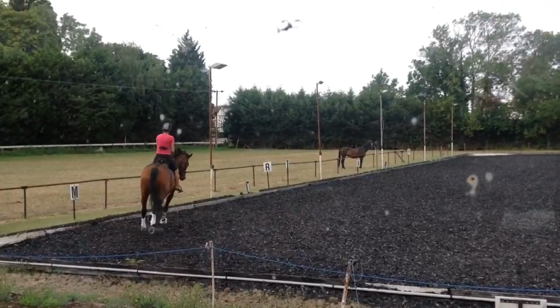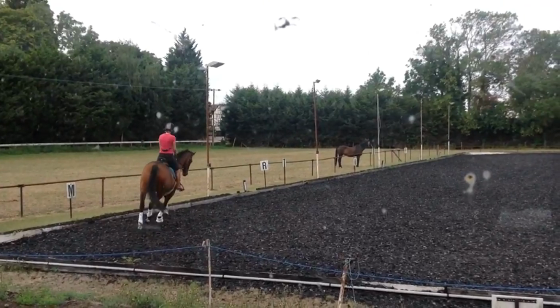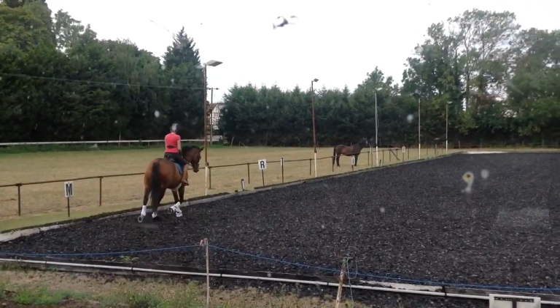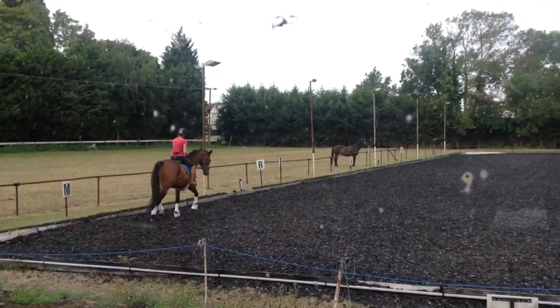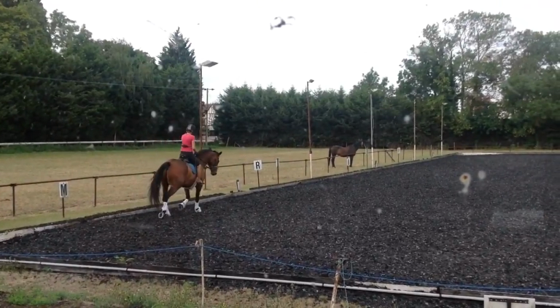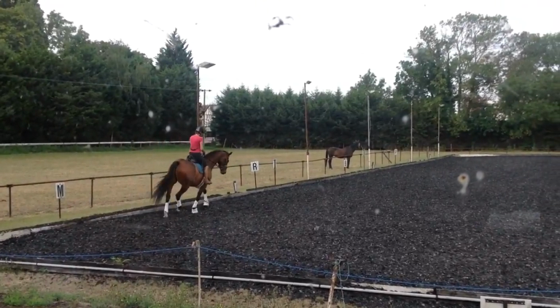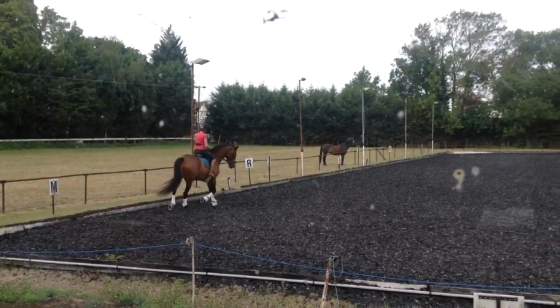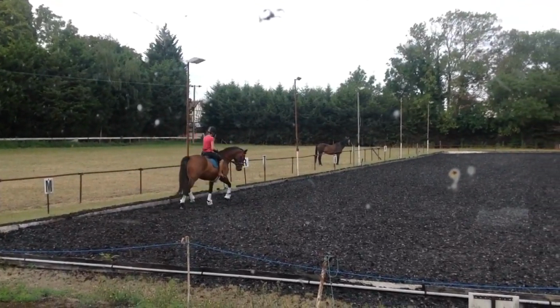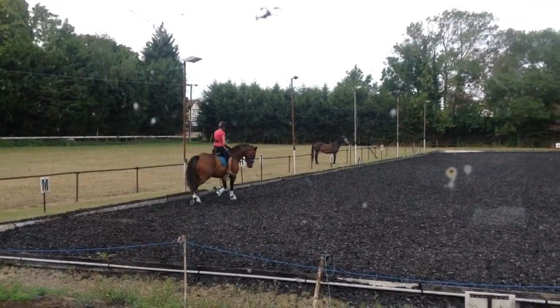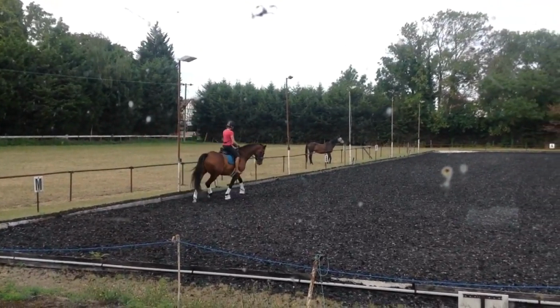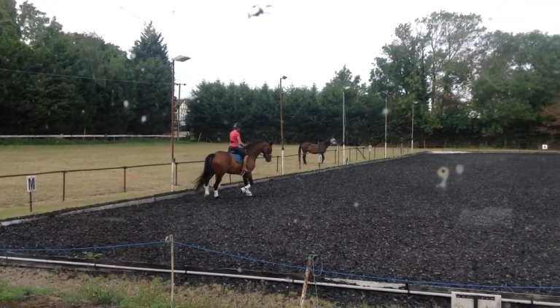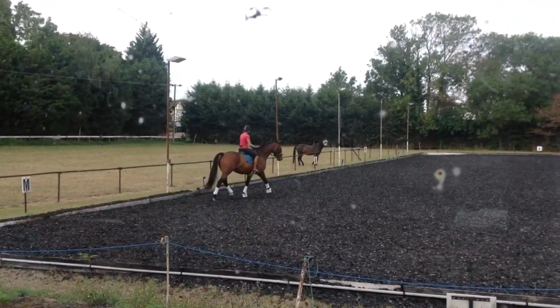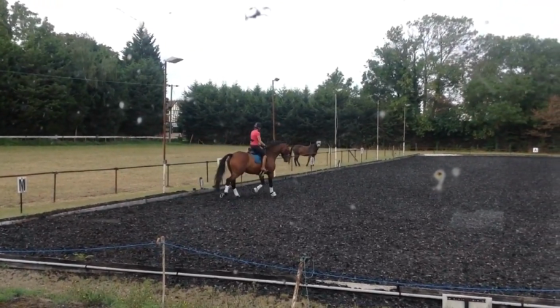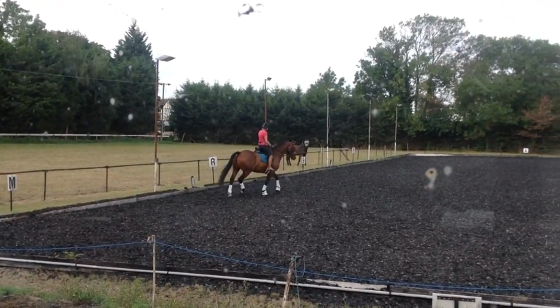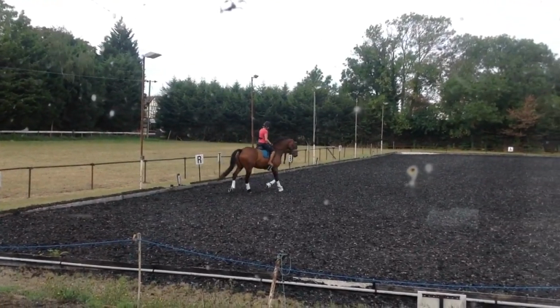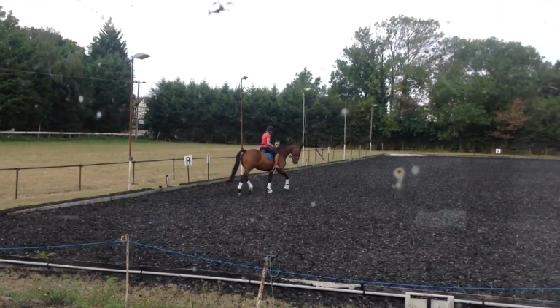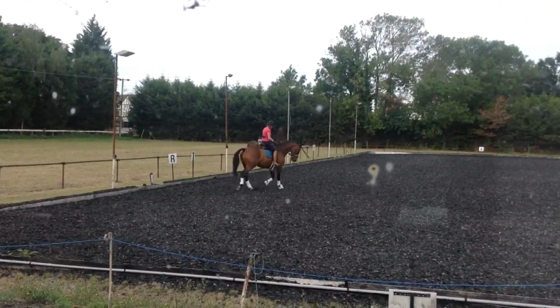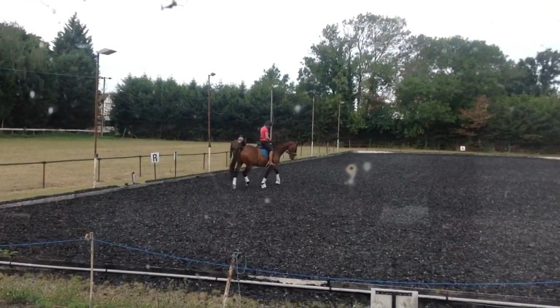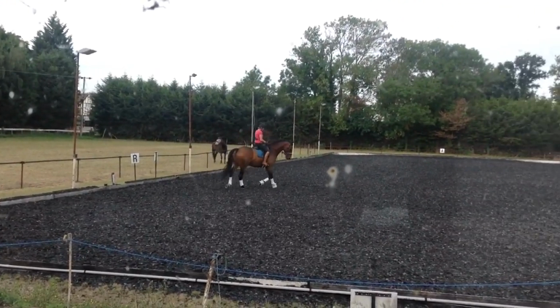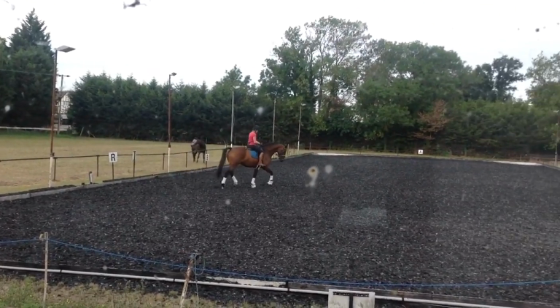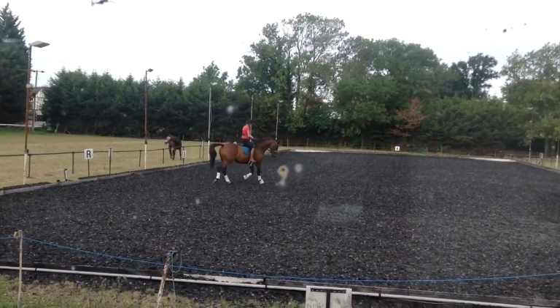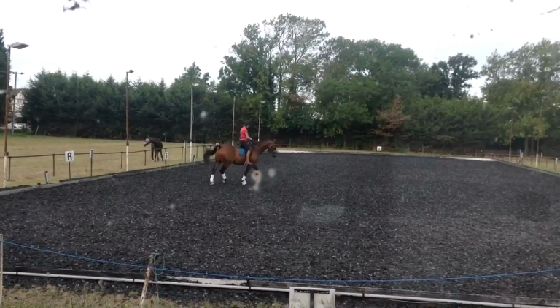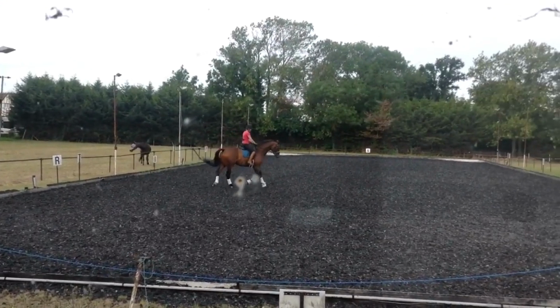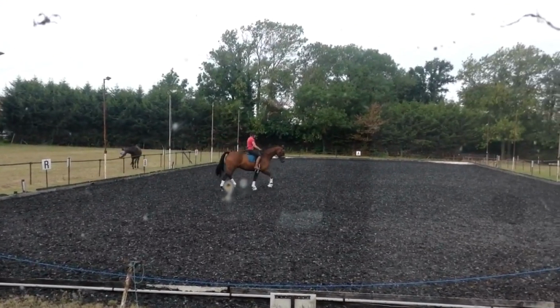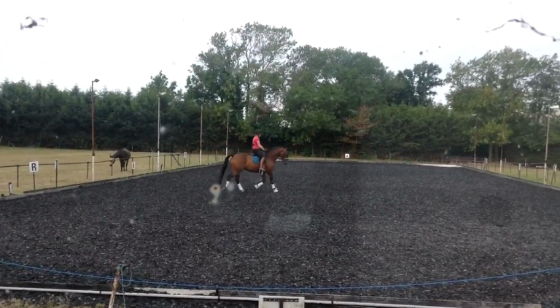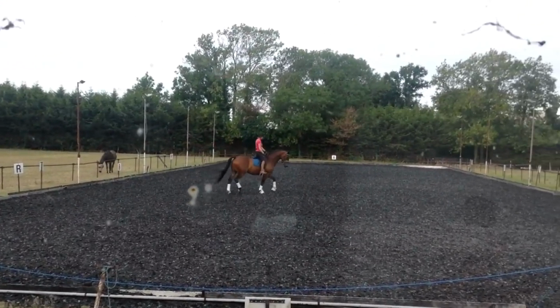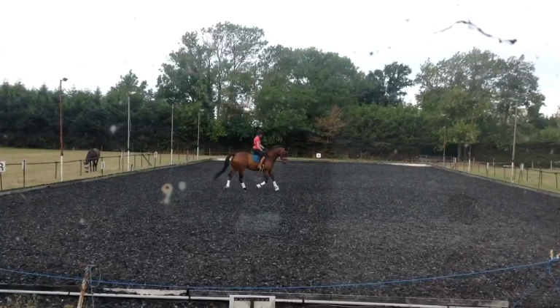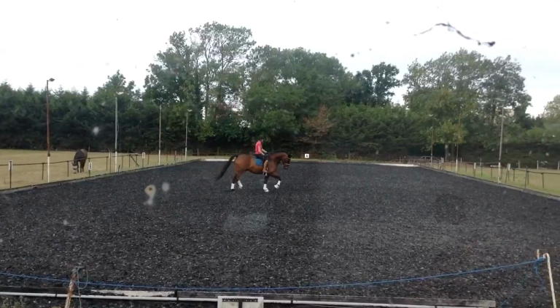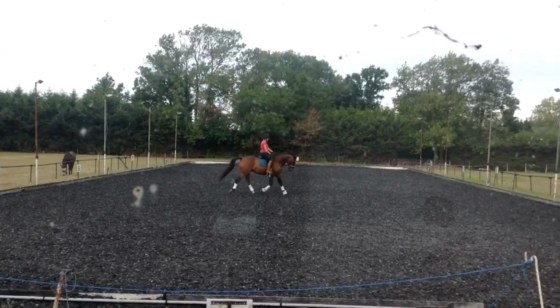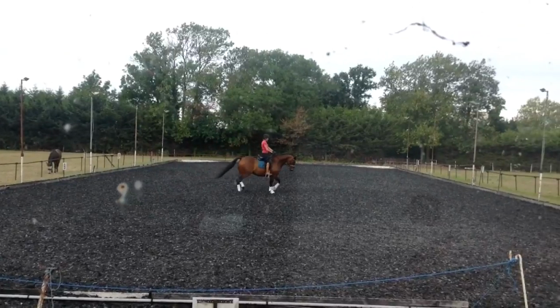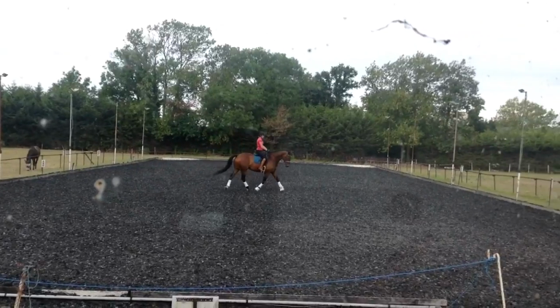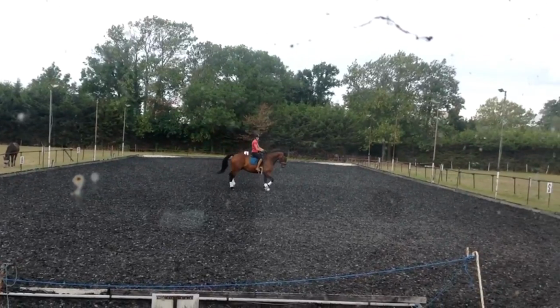So the only thing we have to show in canter is a 20 metre circle on each rein. We don't have to show anything else. The rest of it is padding really.